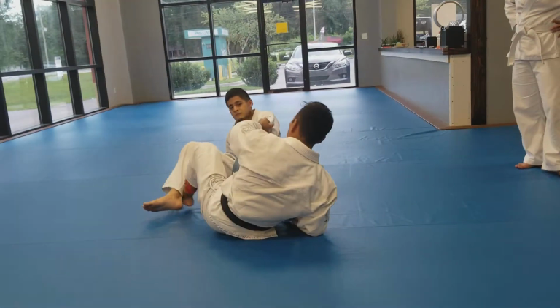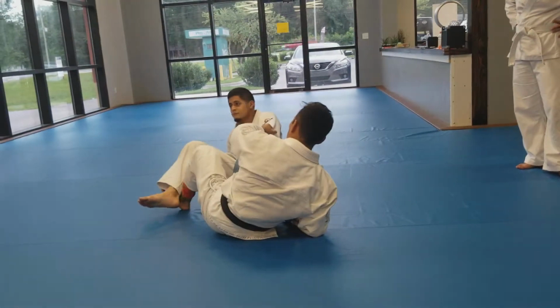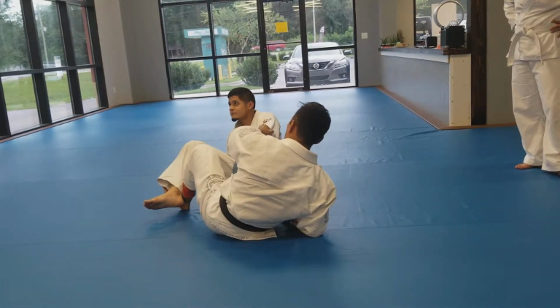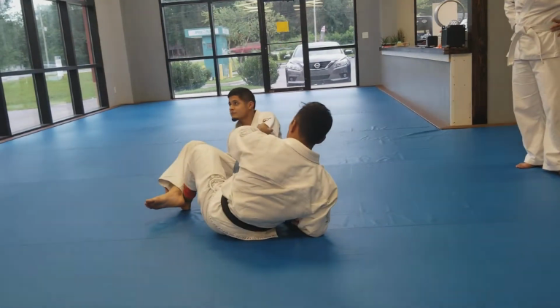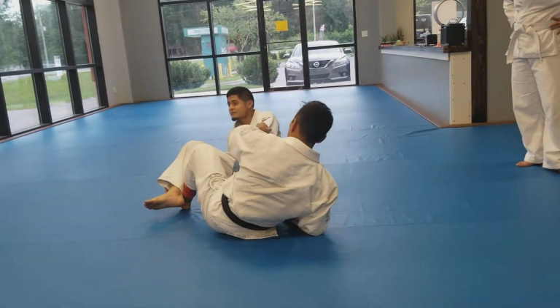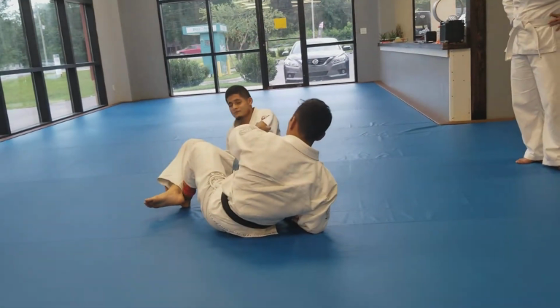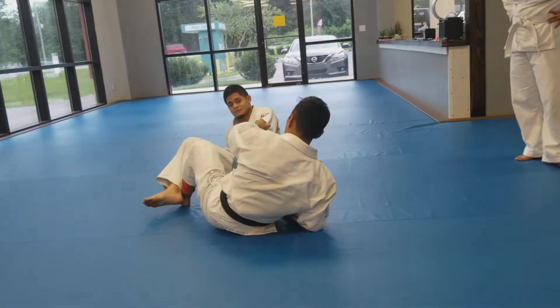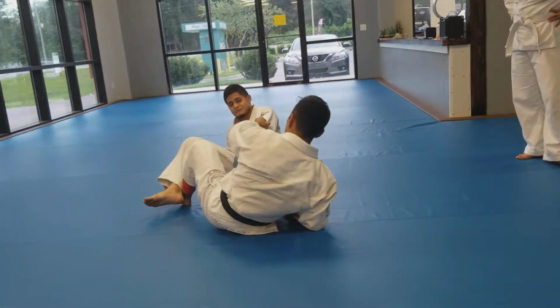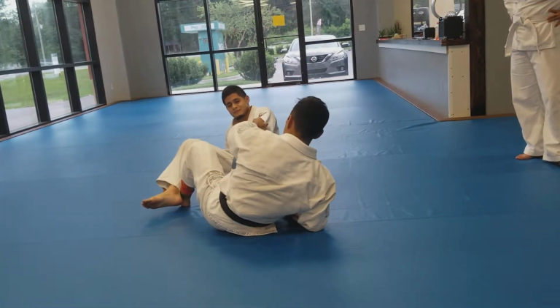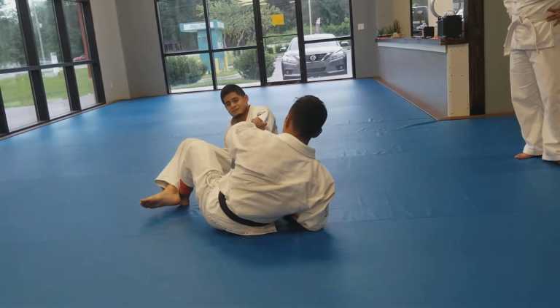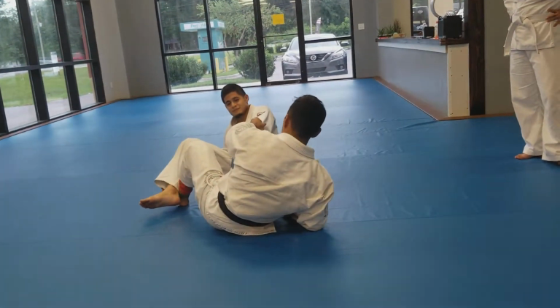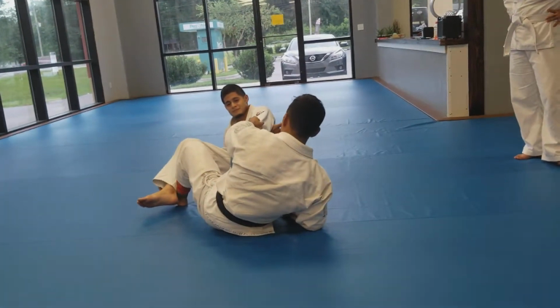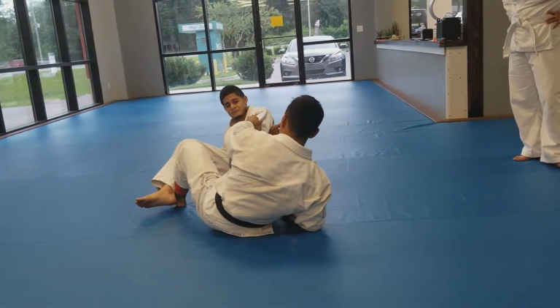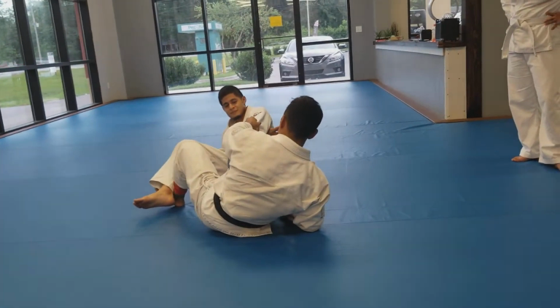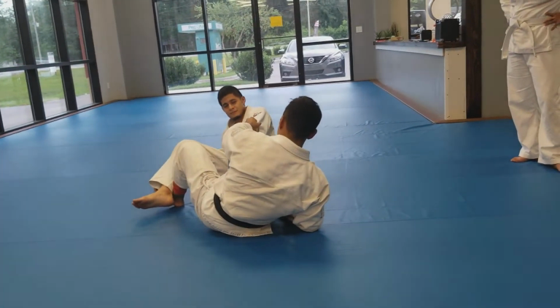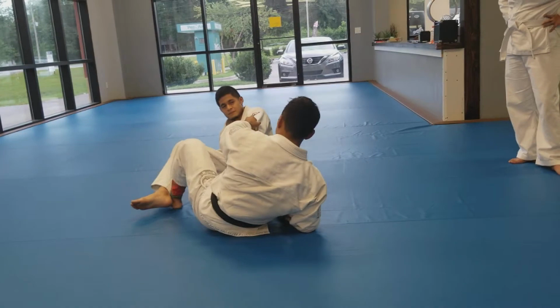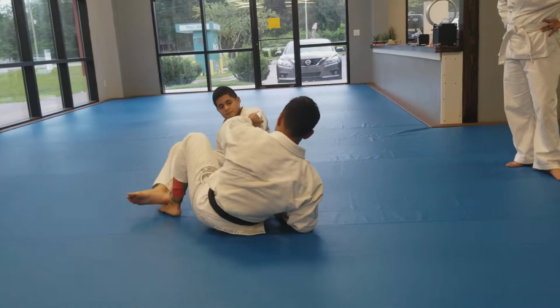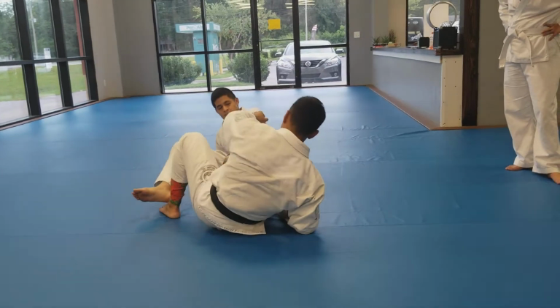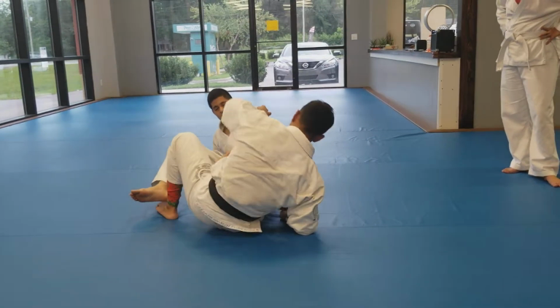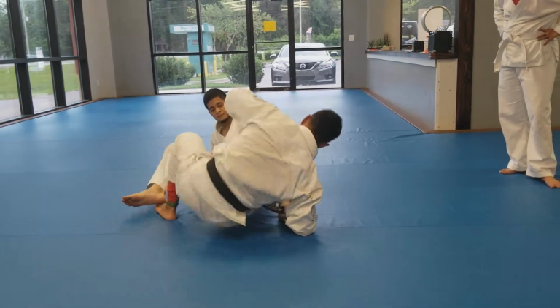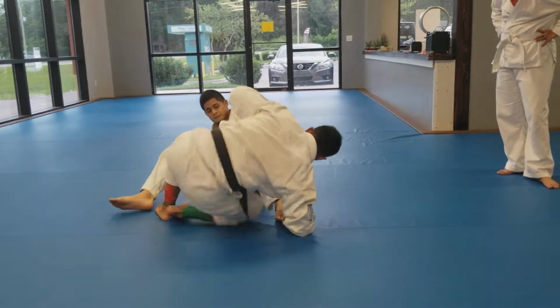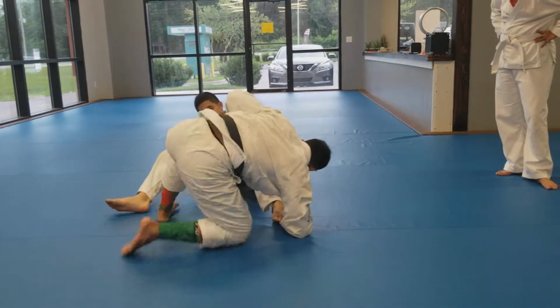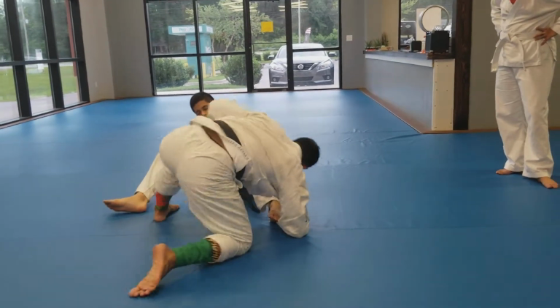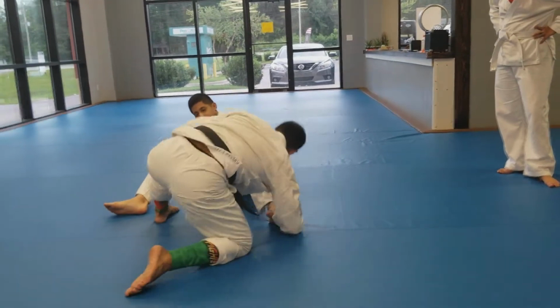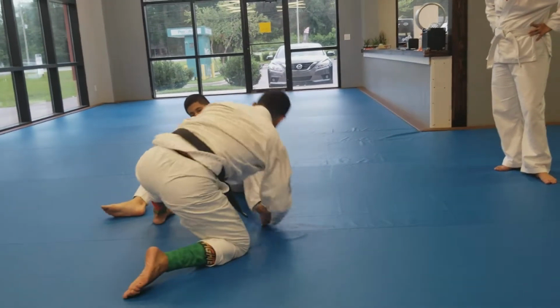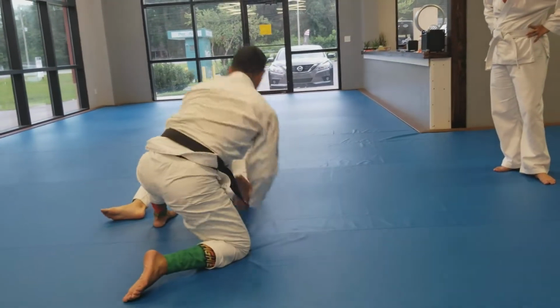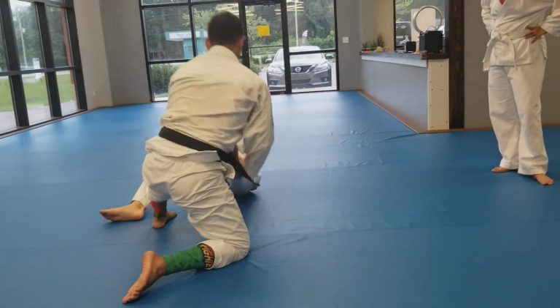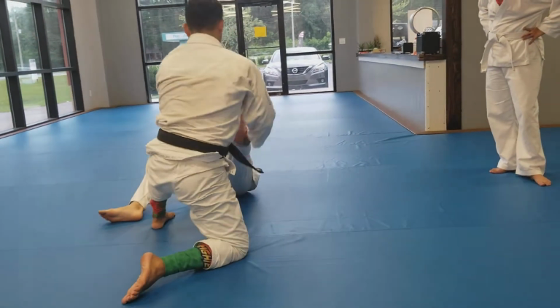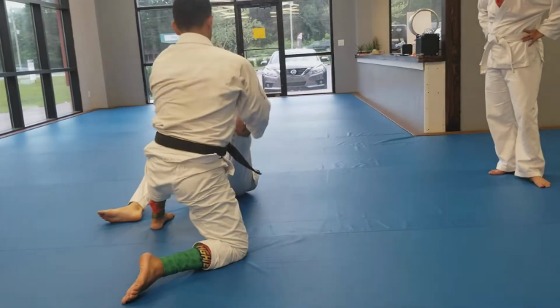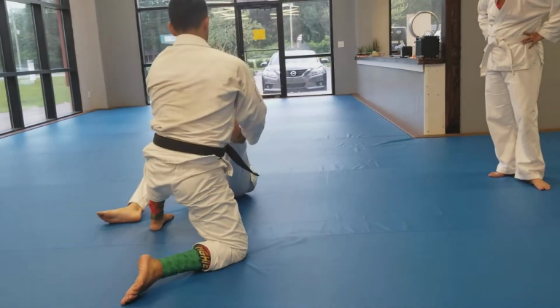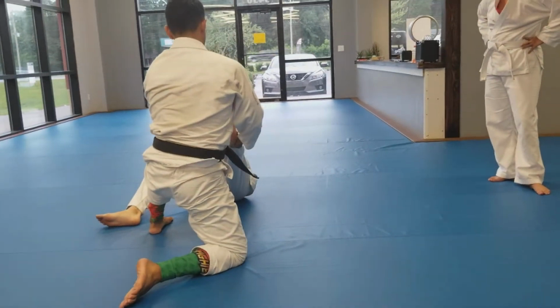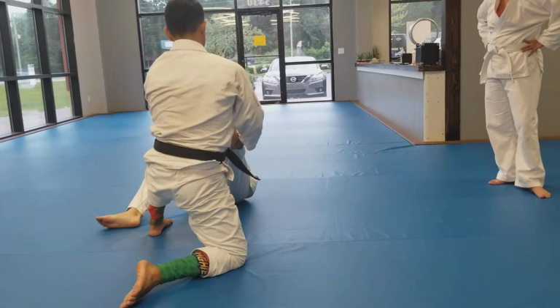Over here, down here, this foot here, you're going to bring it out. And lift, just like this.